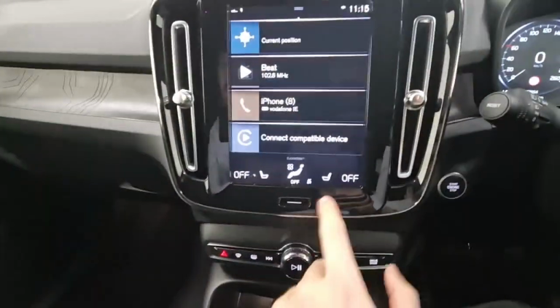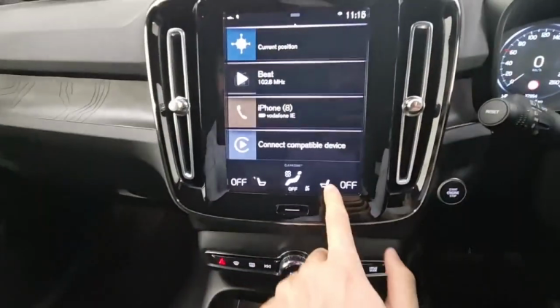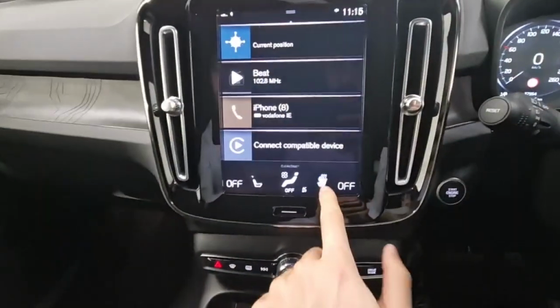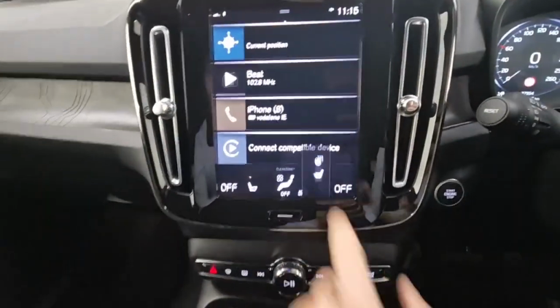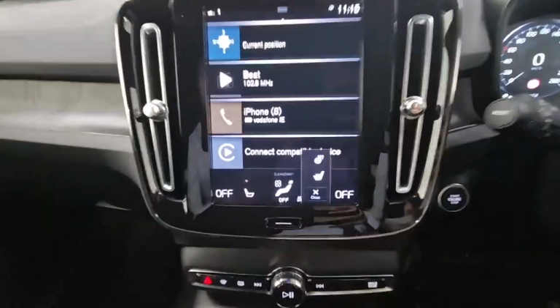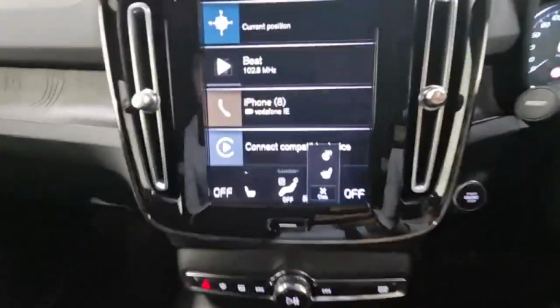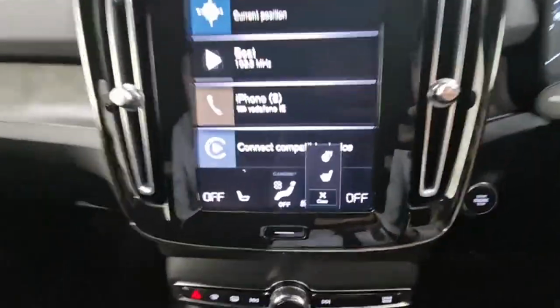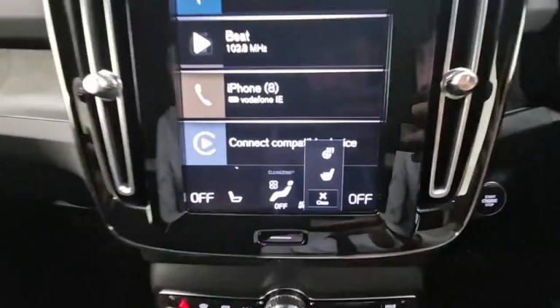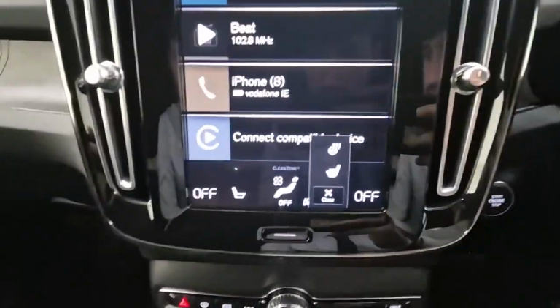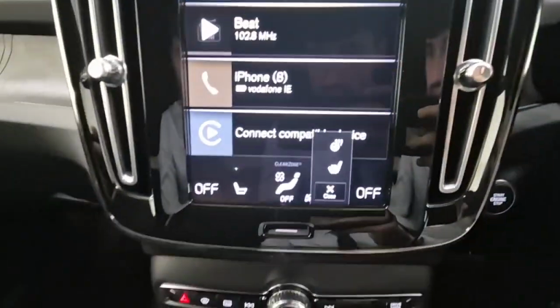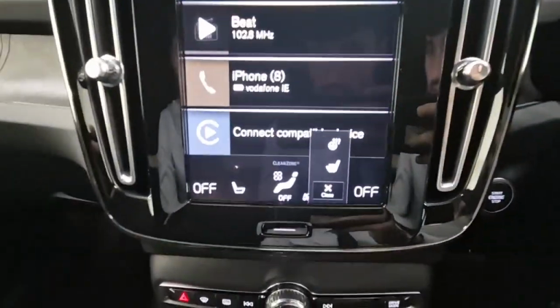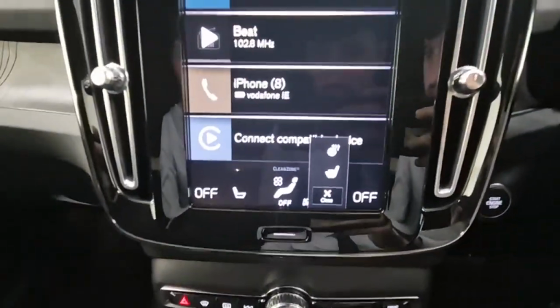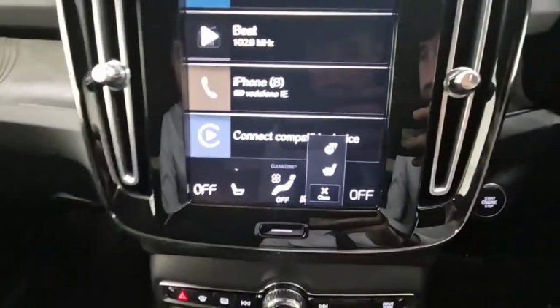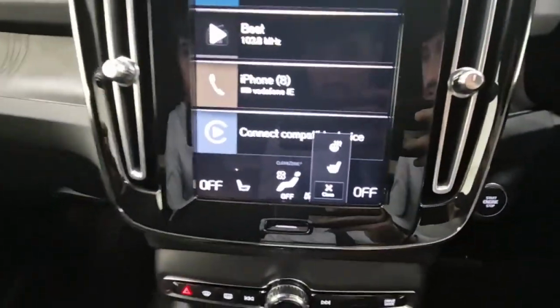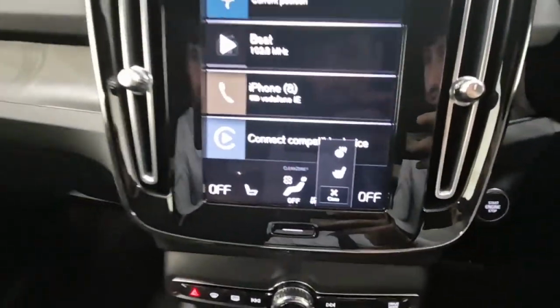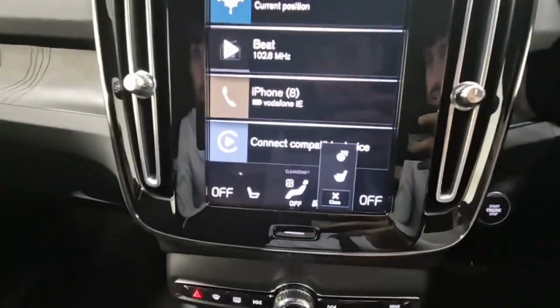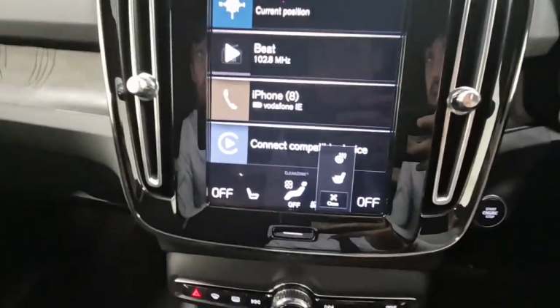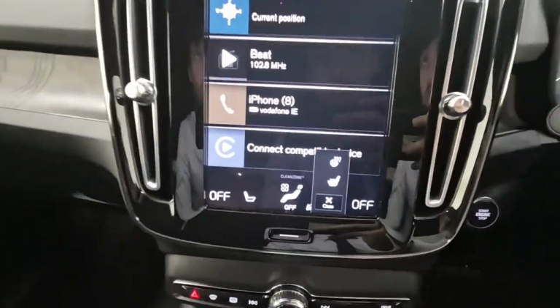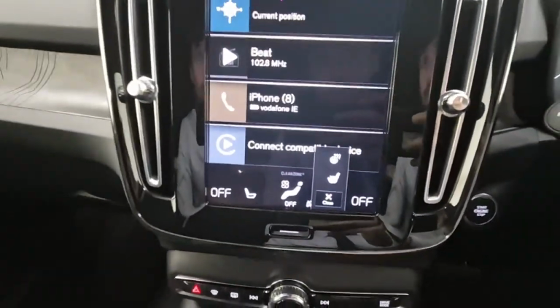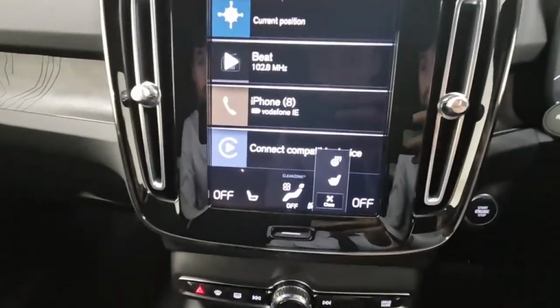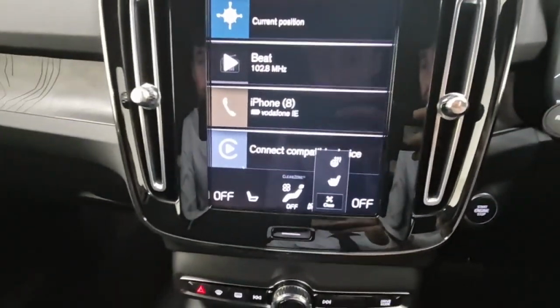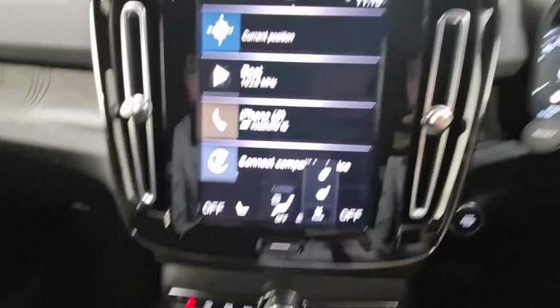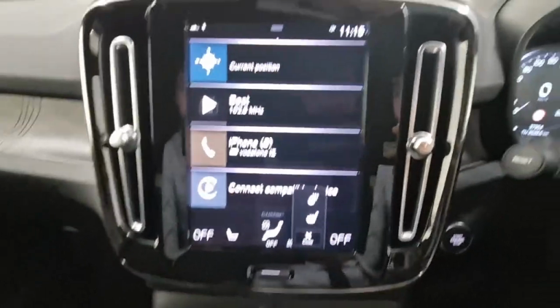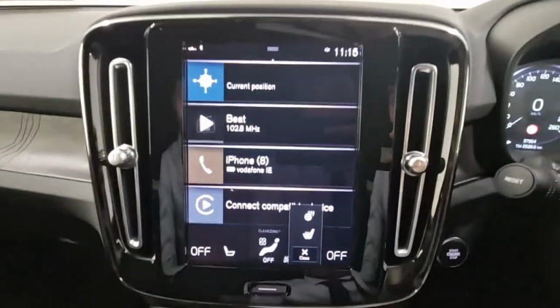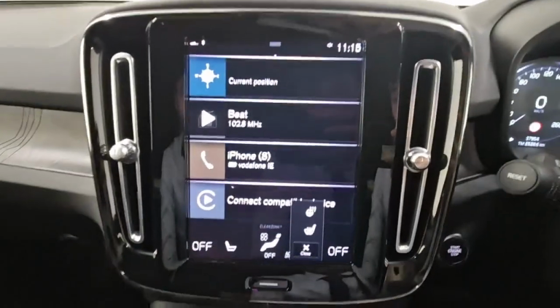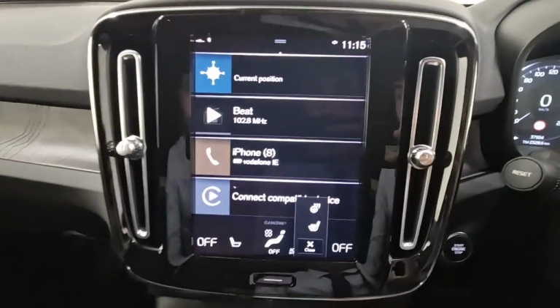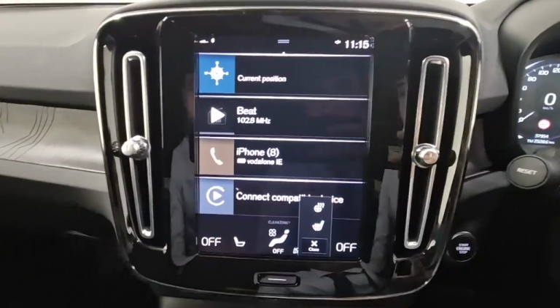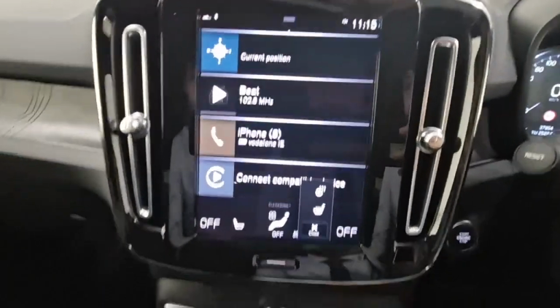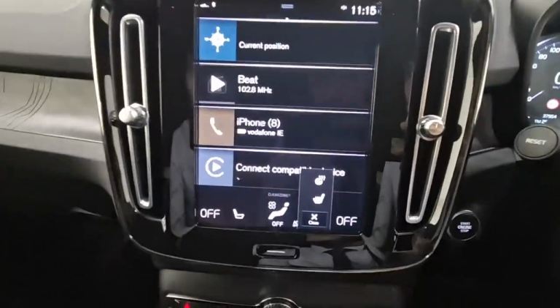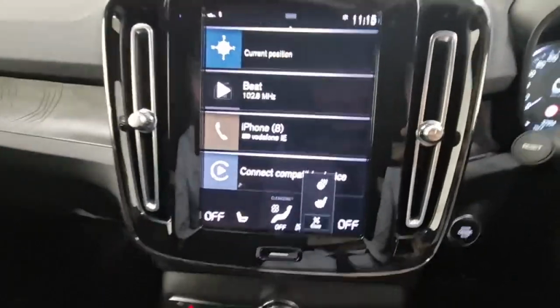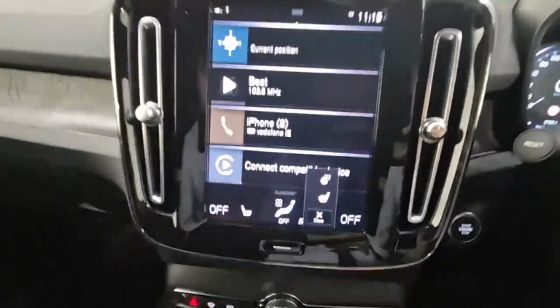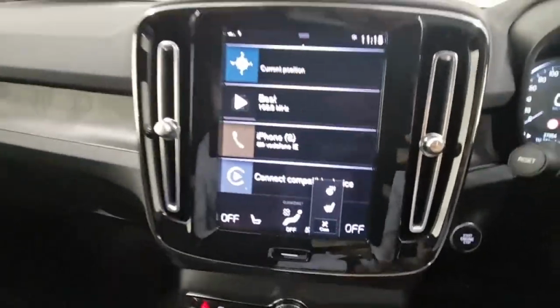This vehicle also comes with heated seats in the front, heated steering wheel, climate control and a heated windscreen function as well.